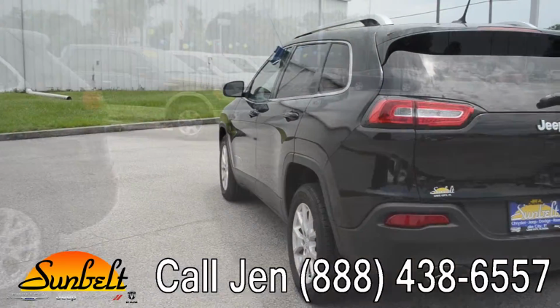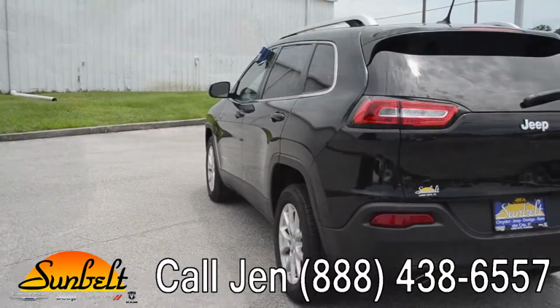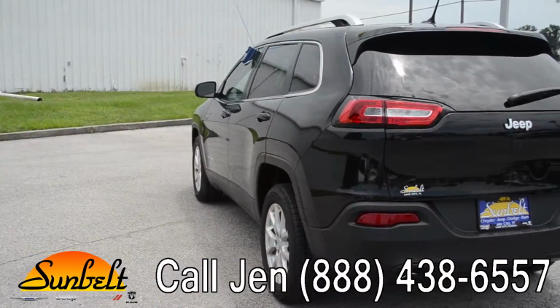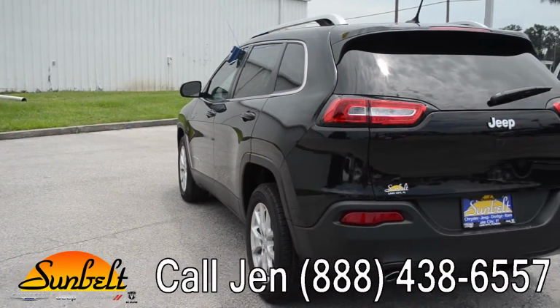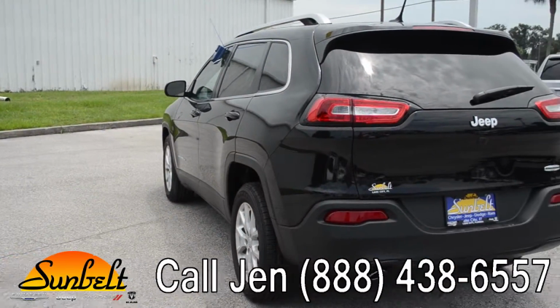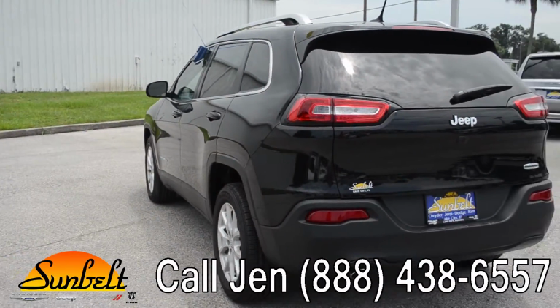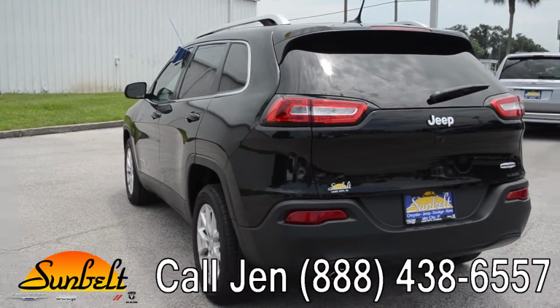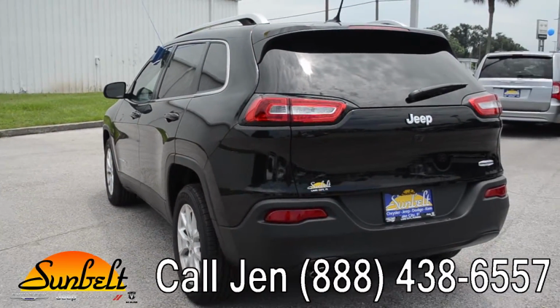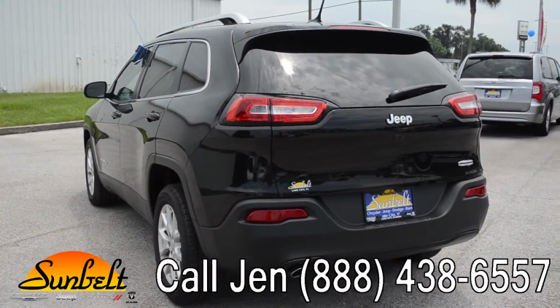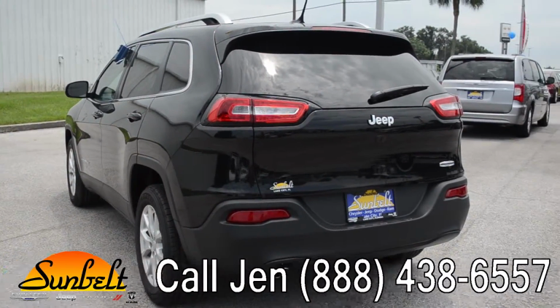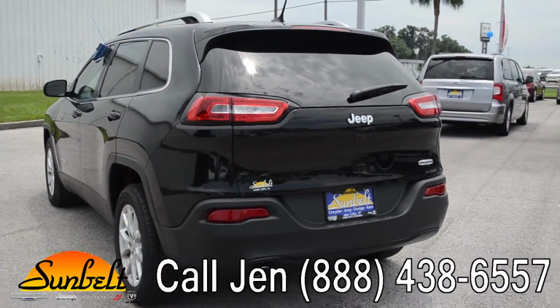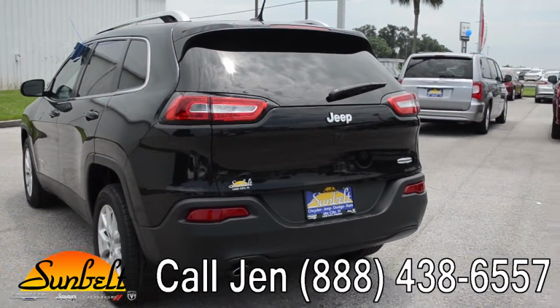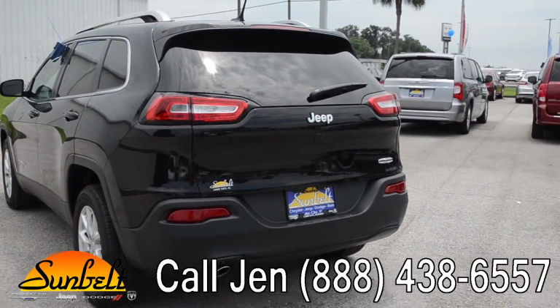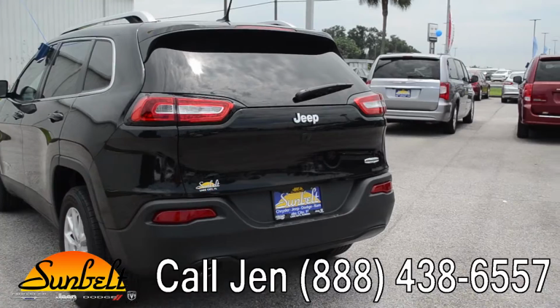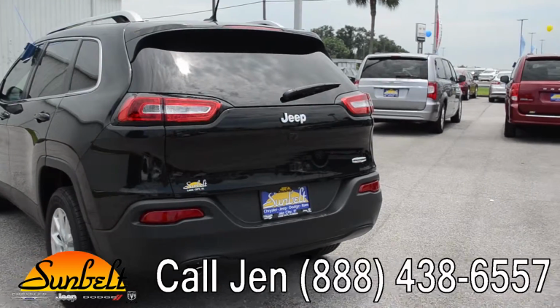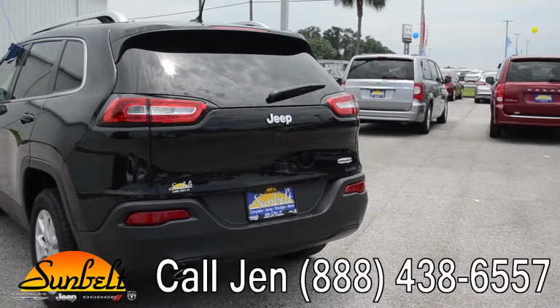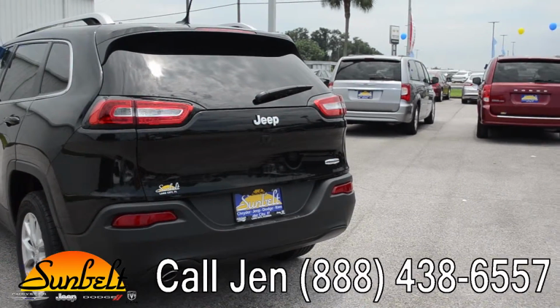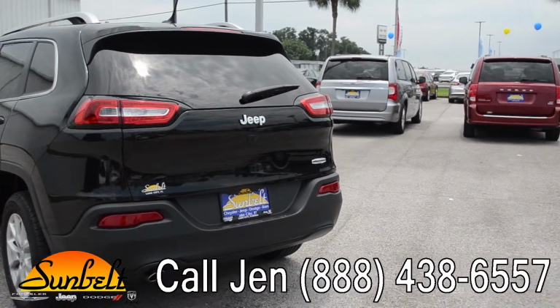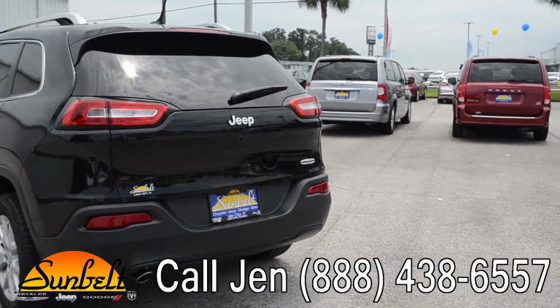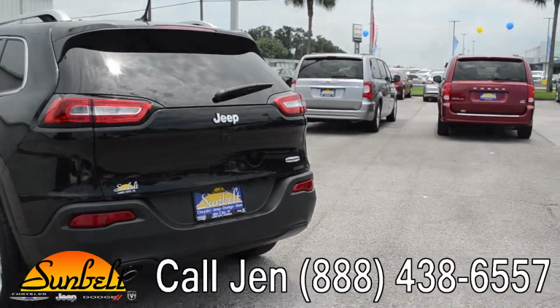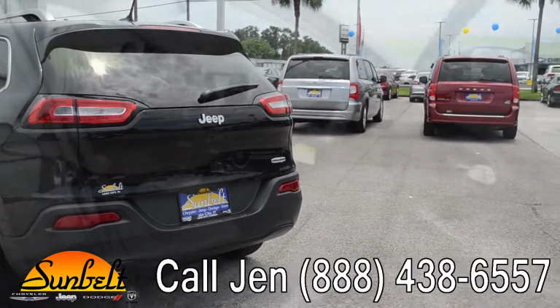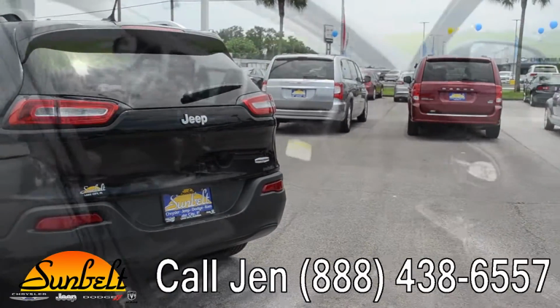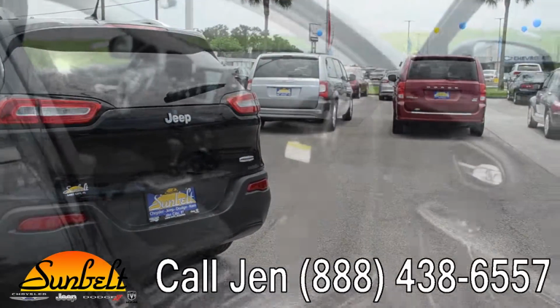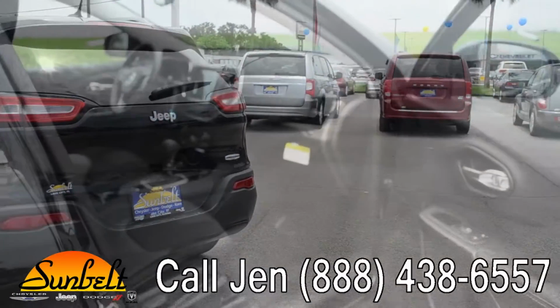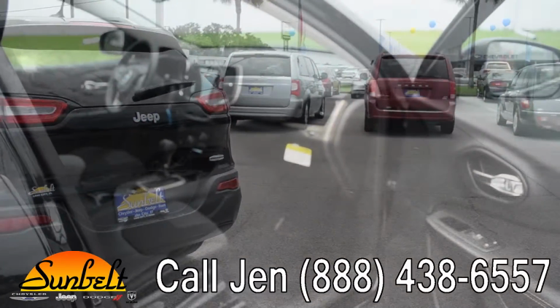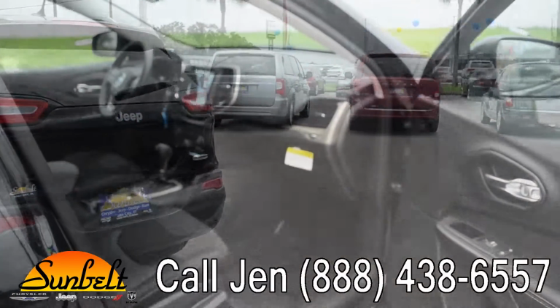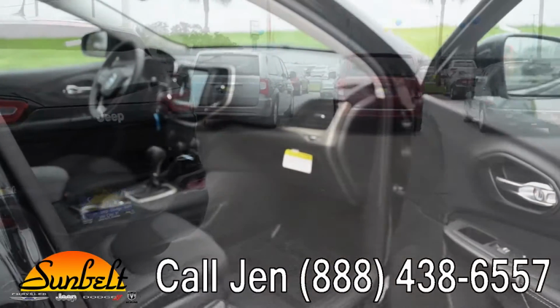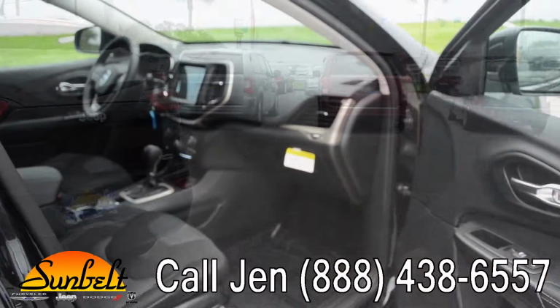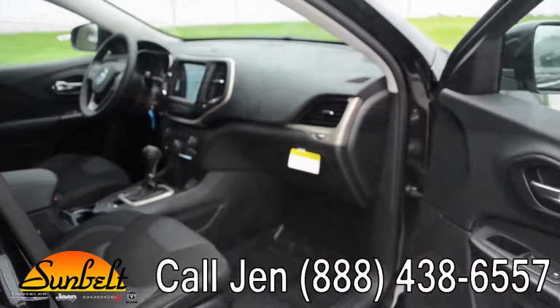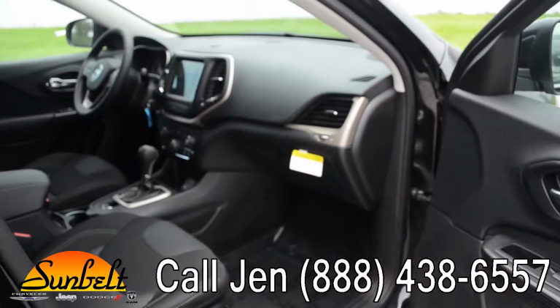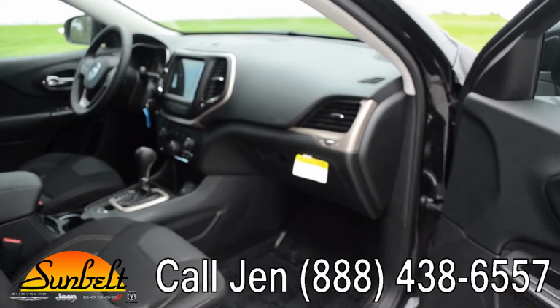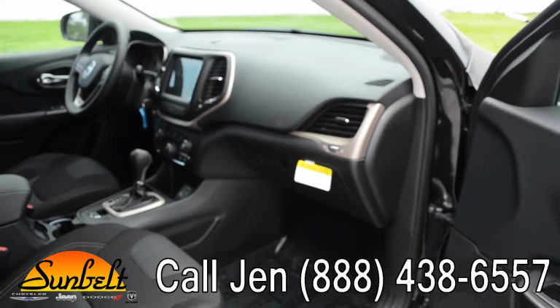The color is brilliant black, and you have a 2.4 liter engine. Now let's check out the inside.